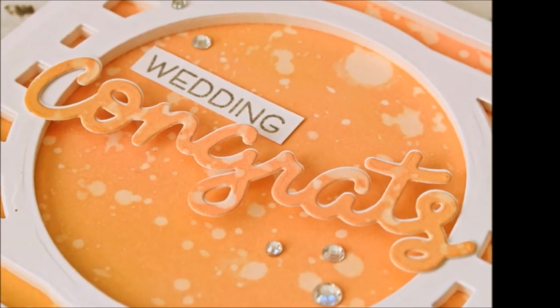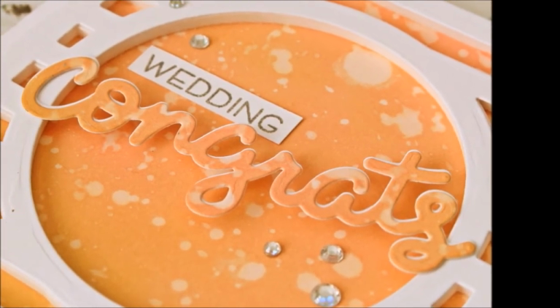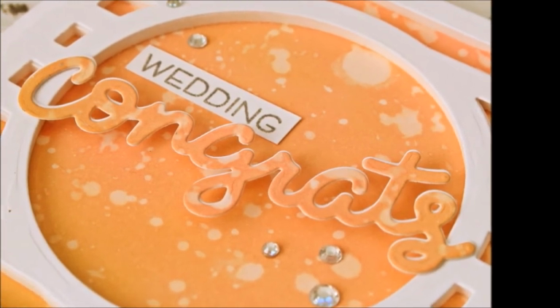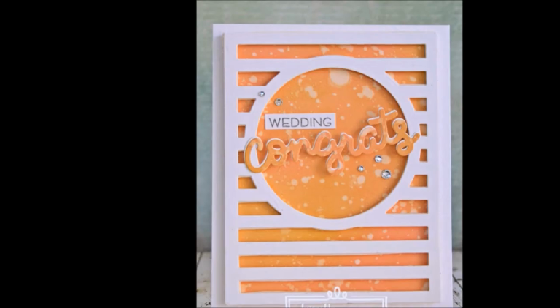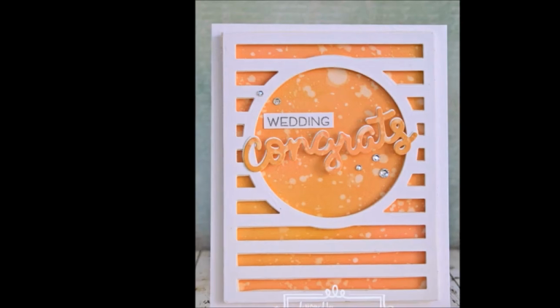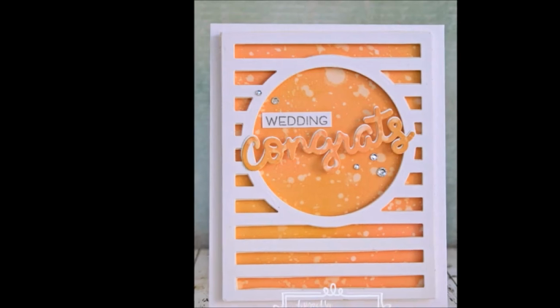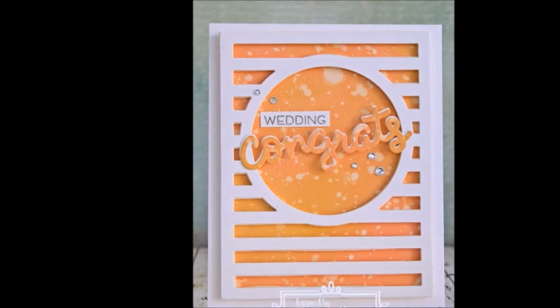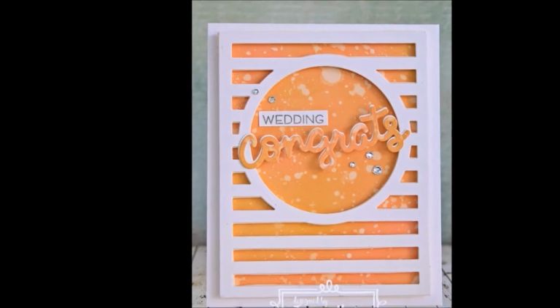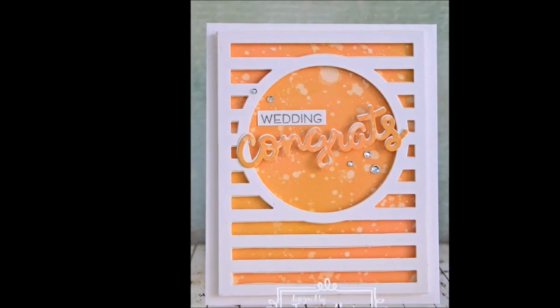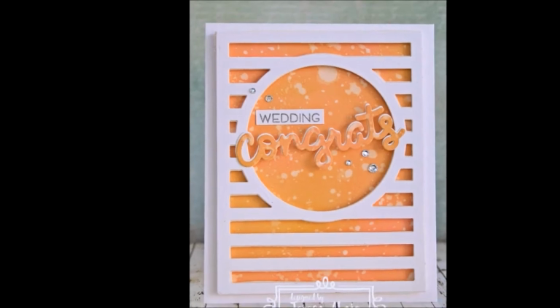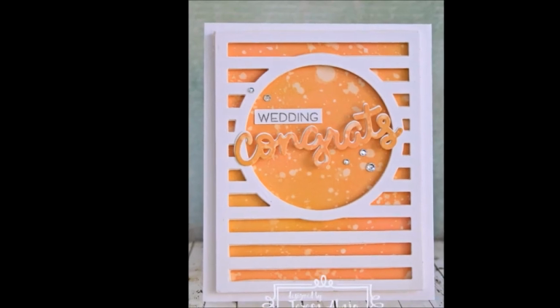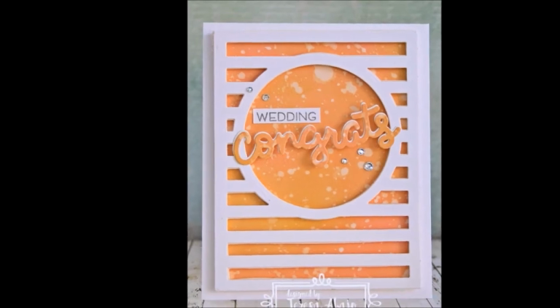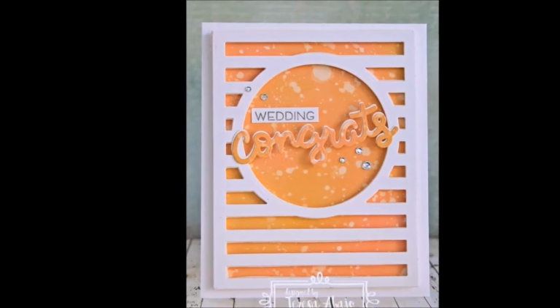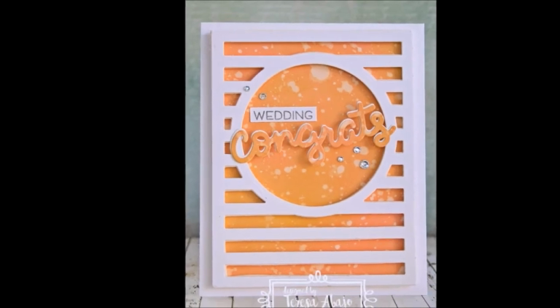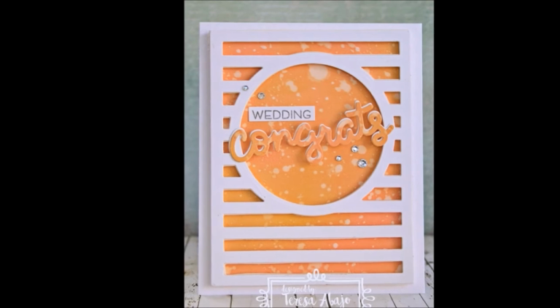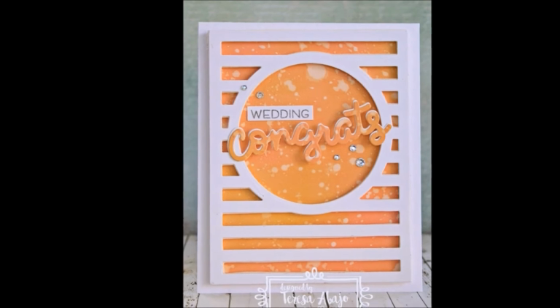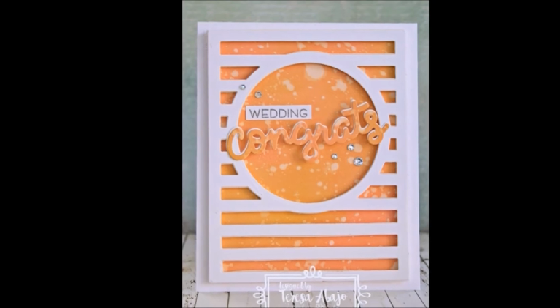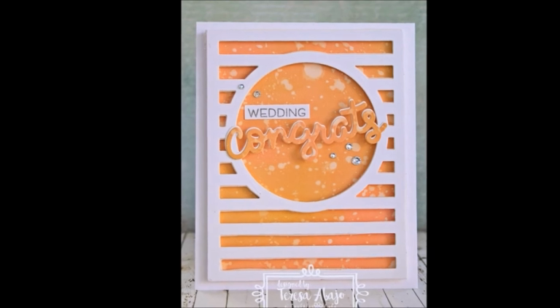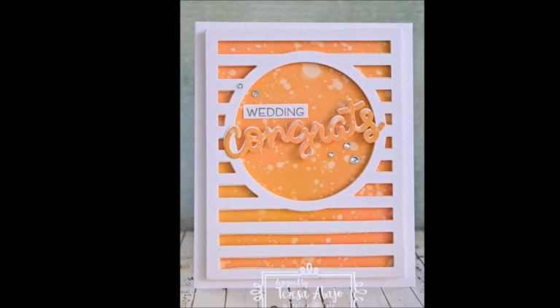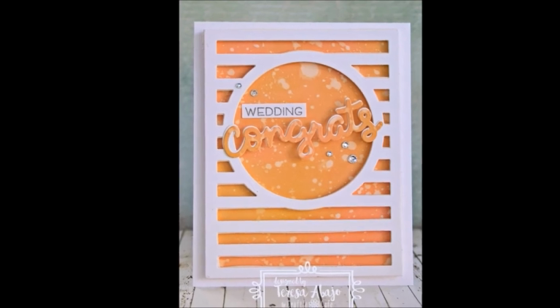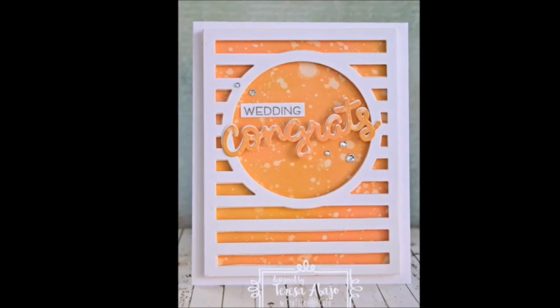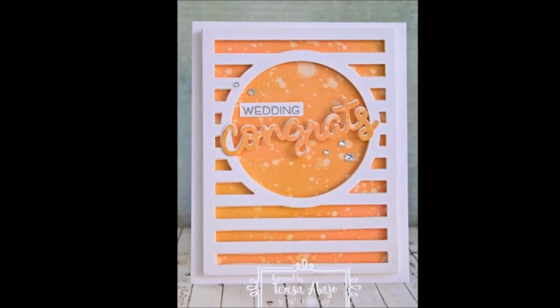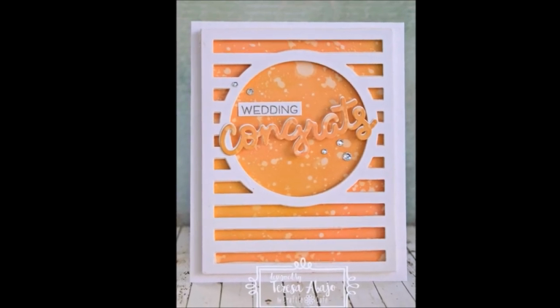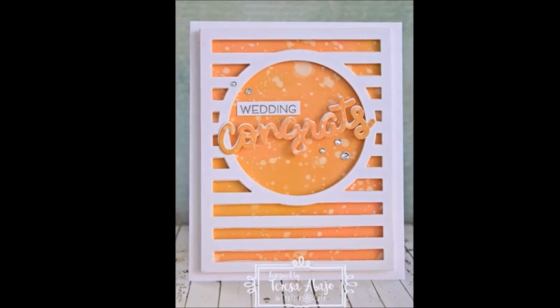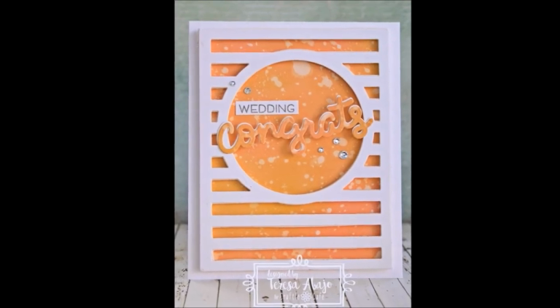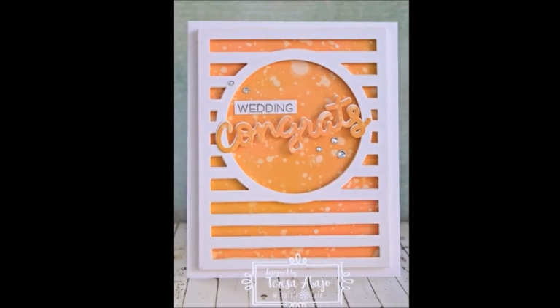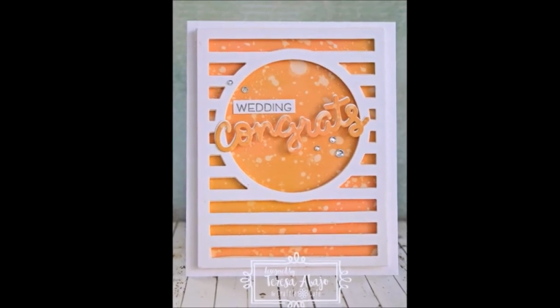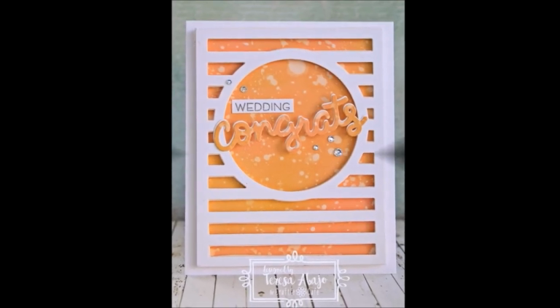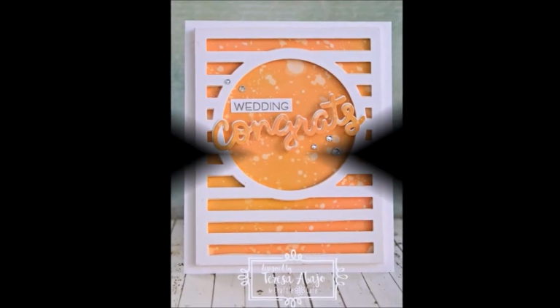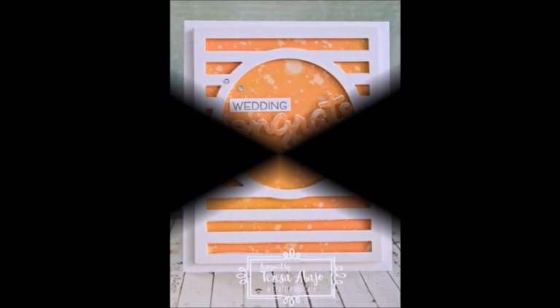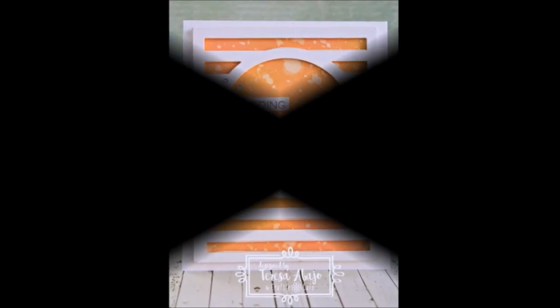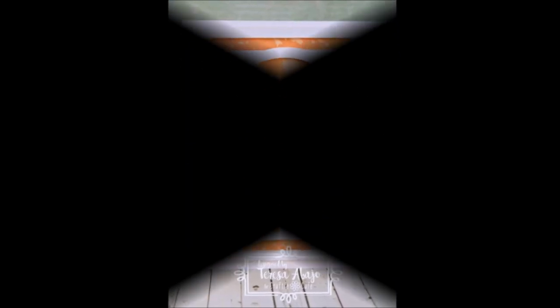Okay that's it folks — Crafty Cafe products are linked in the description below. Thanks for watching.